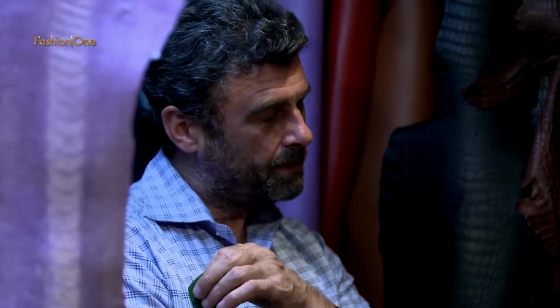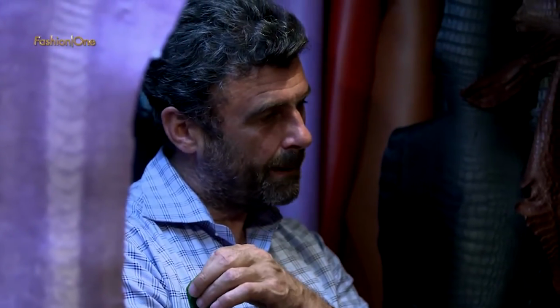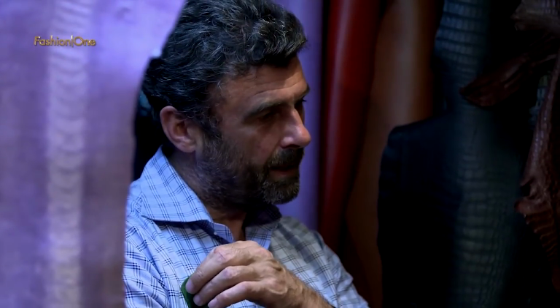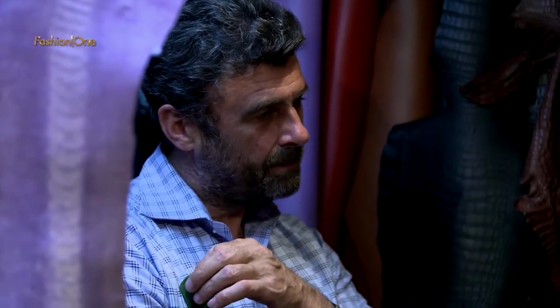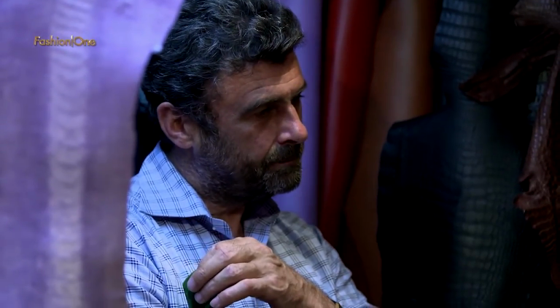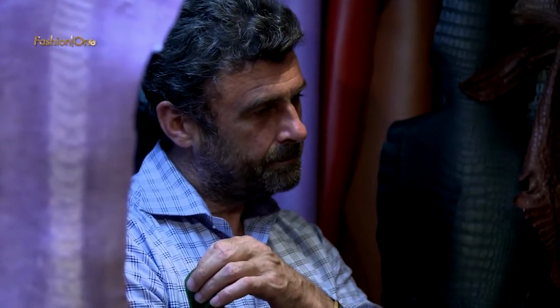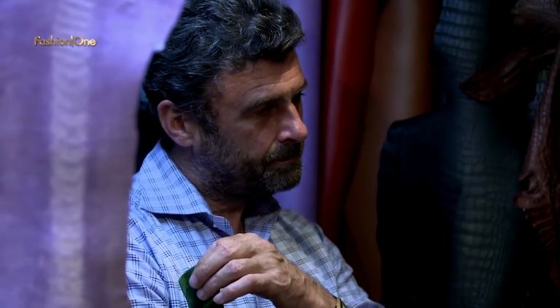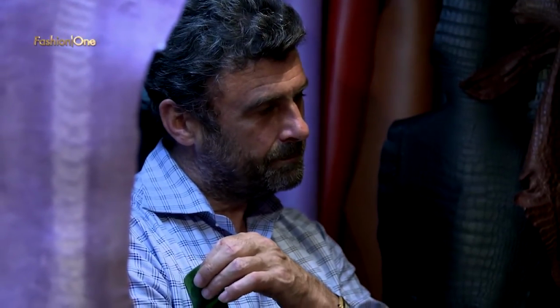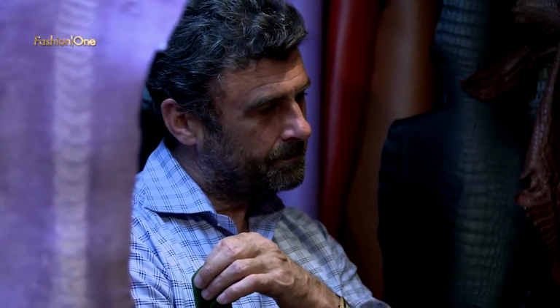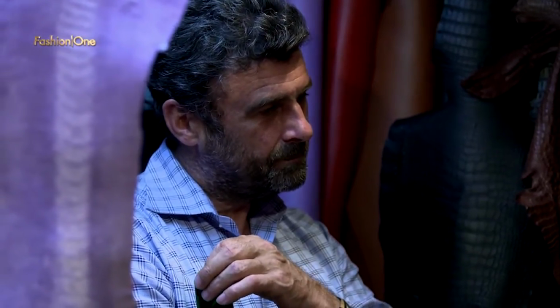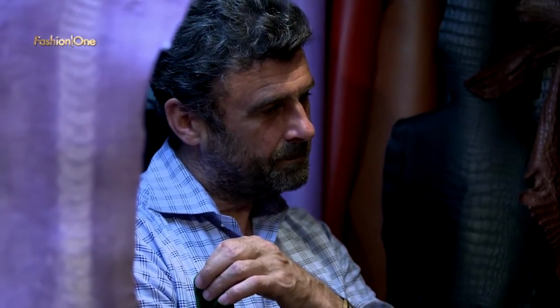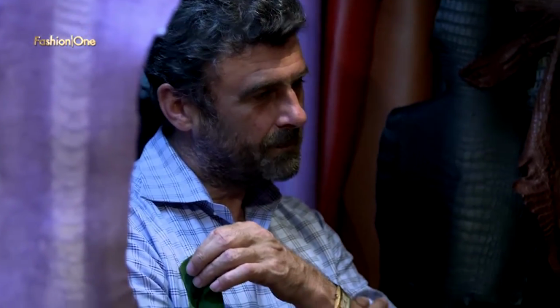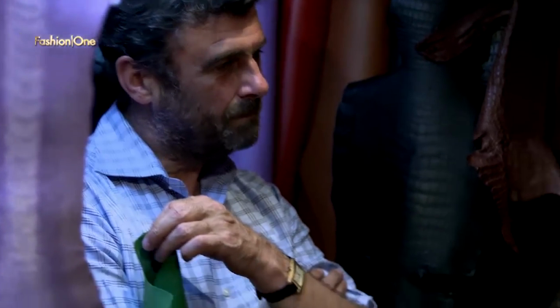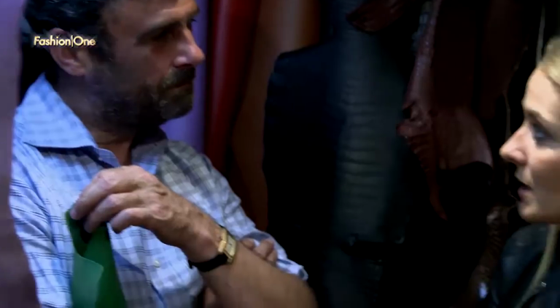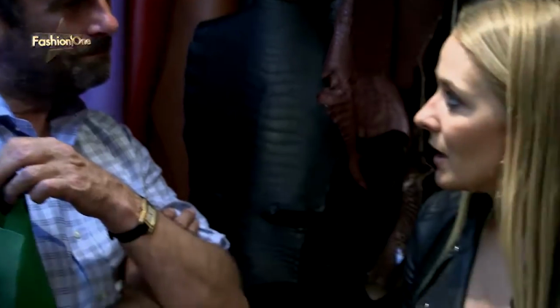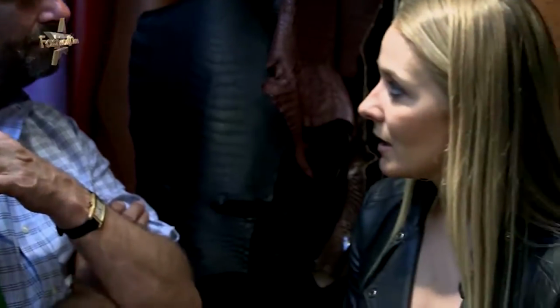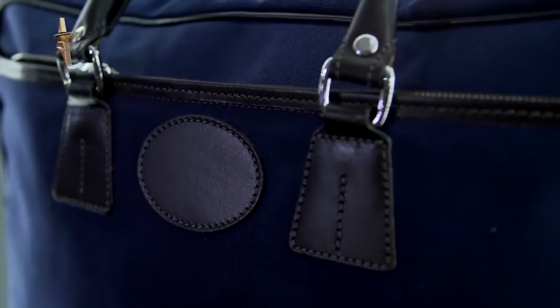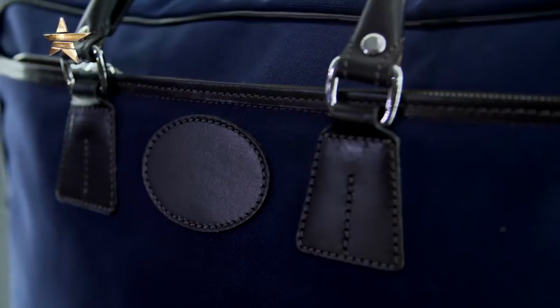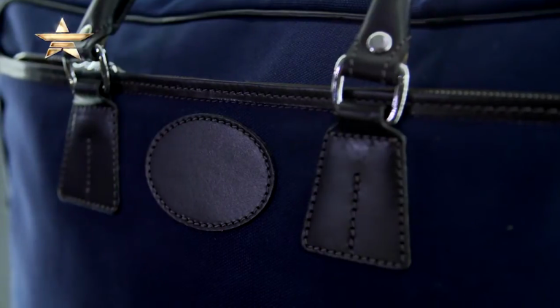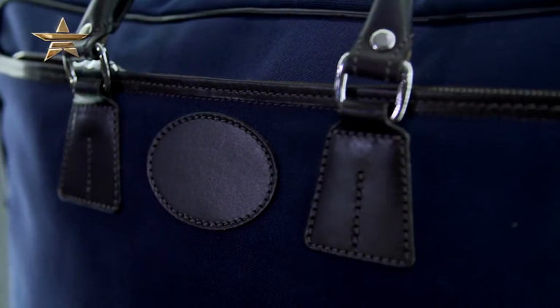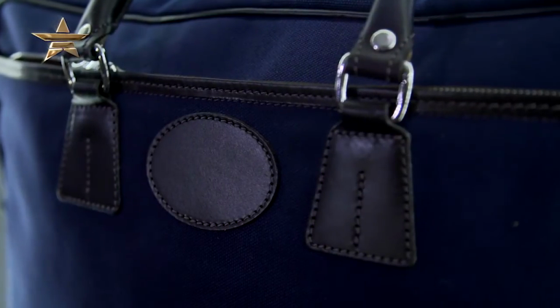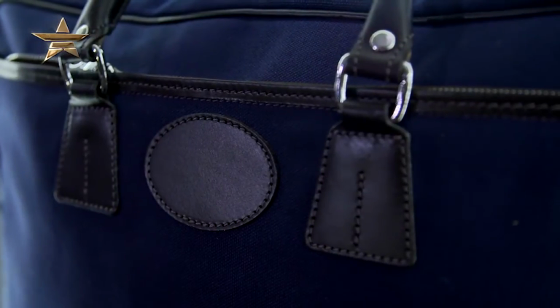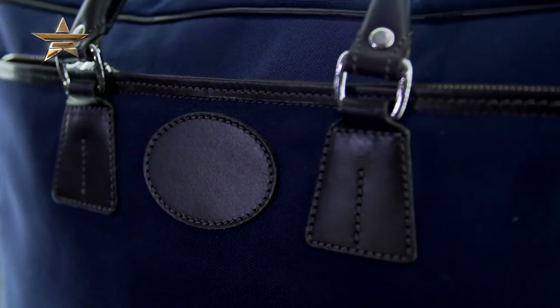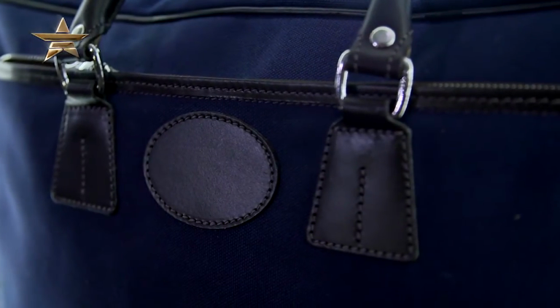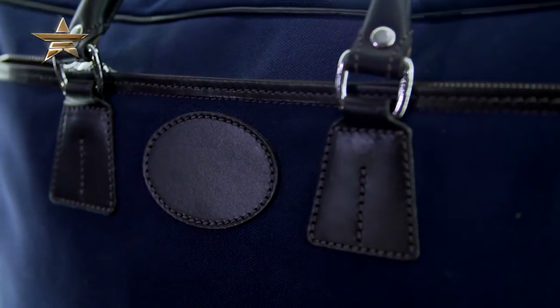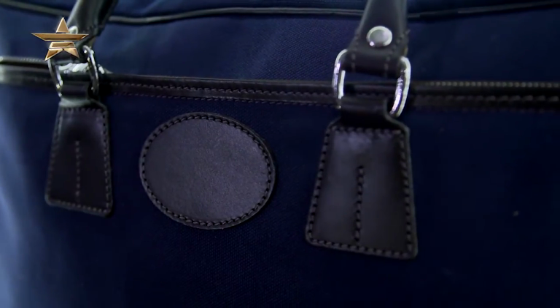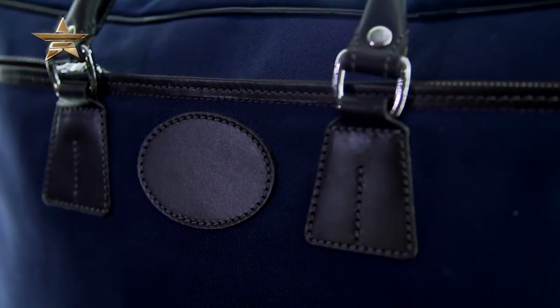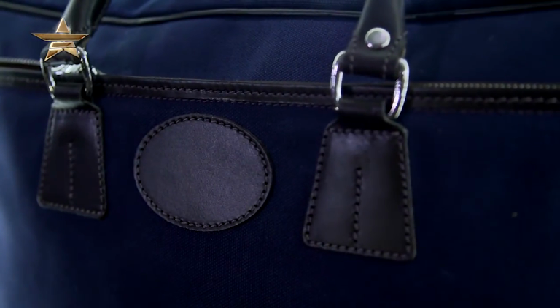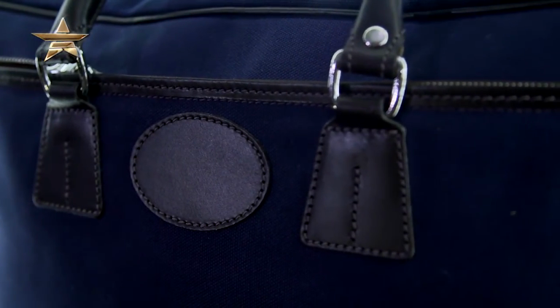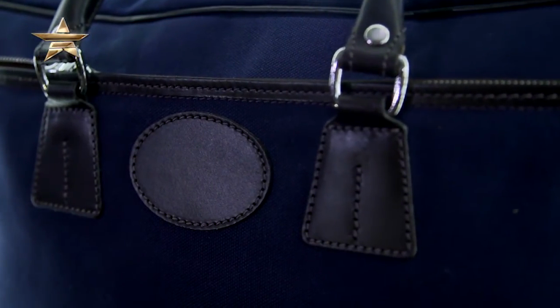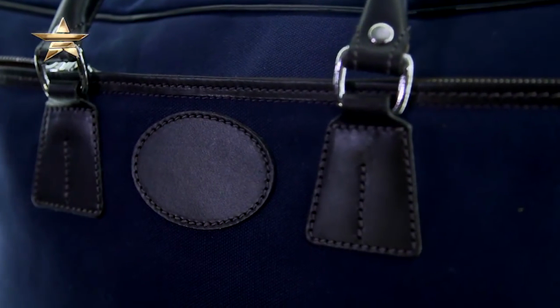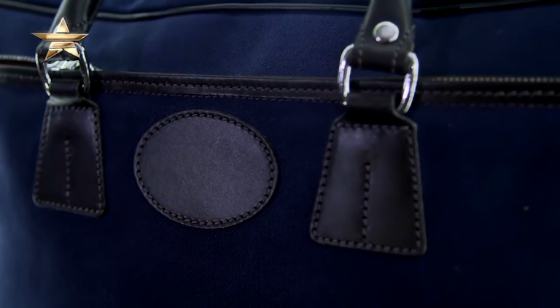How important is it for you that as much as possible is made in England? My raison d'etre — it is the DNA of the company.